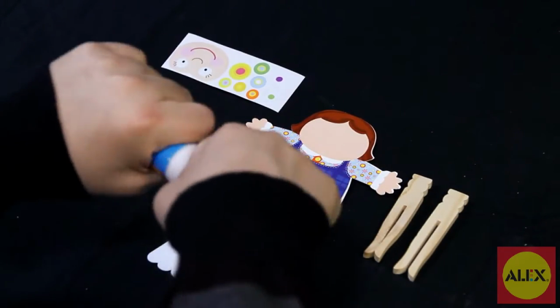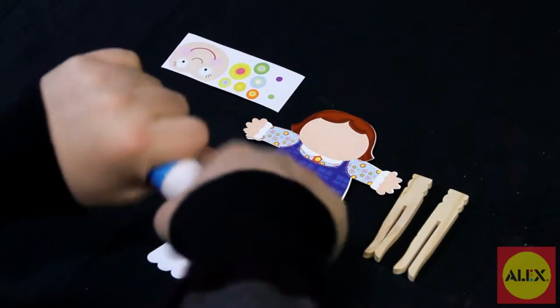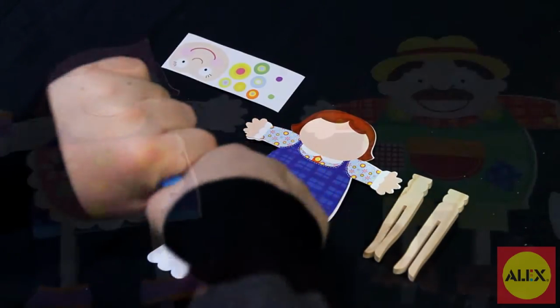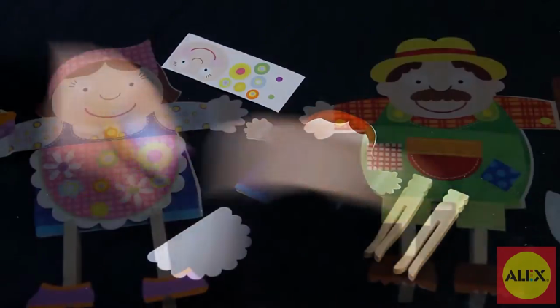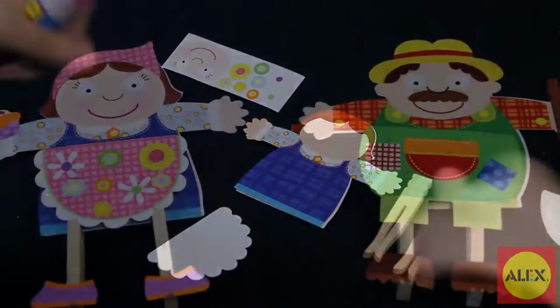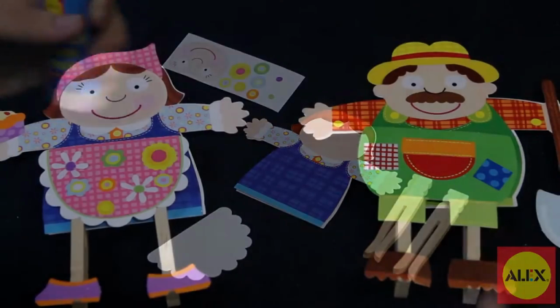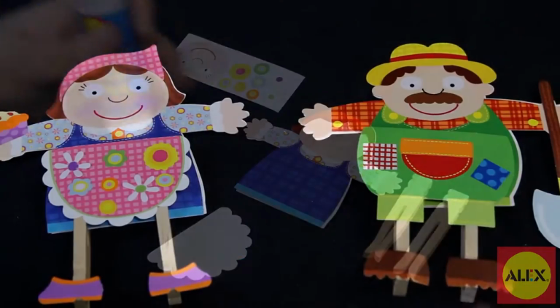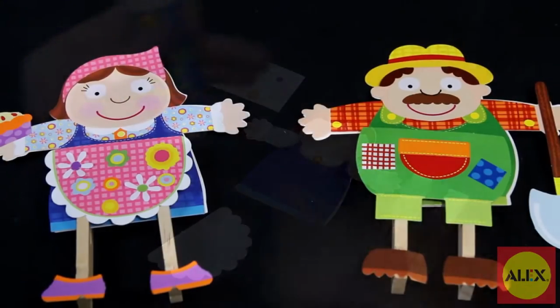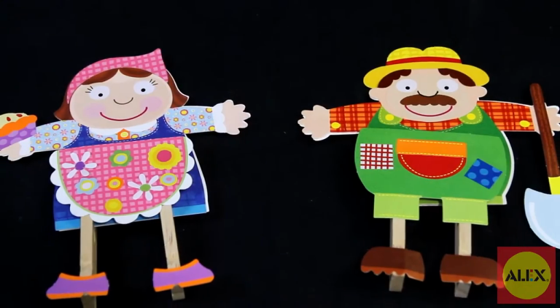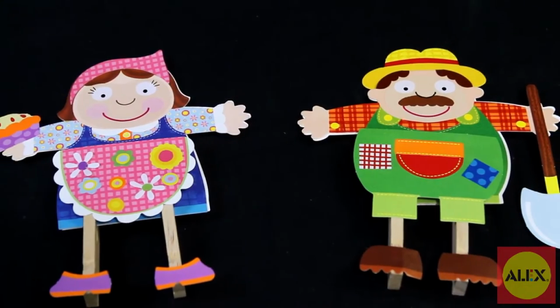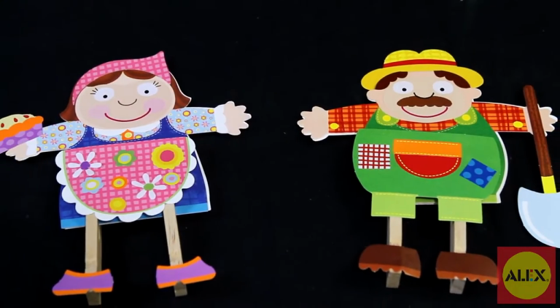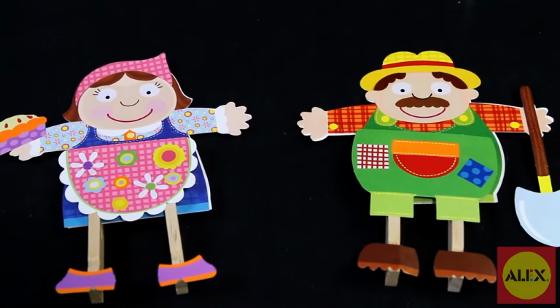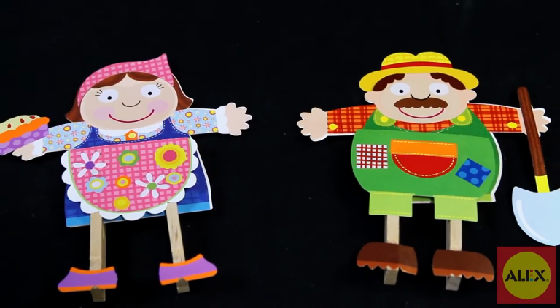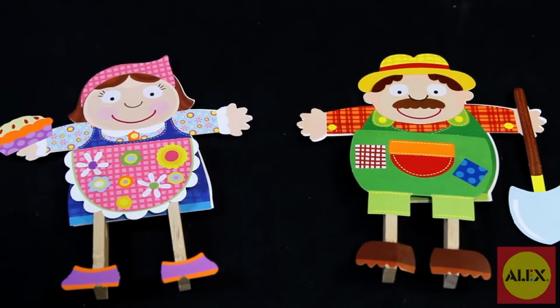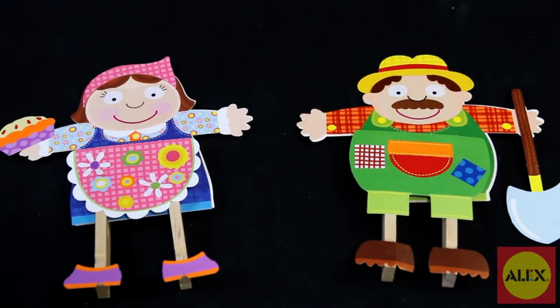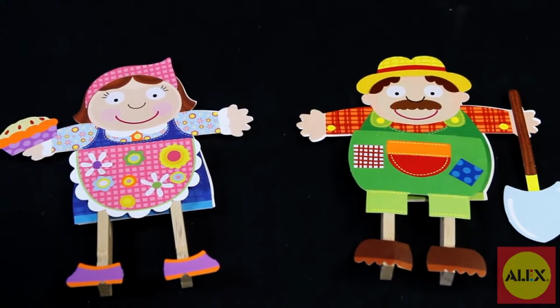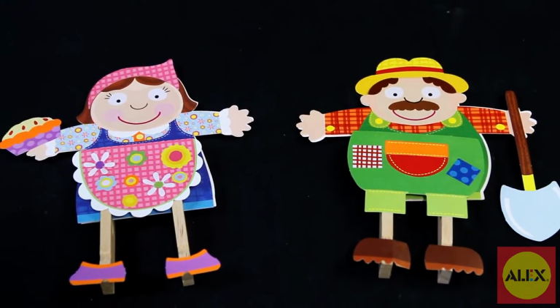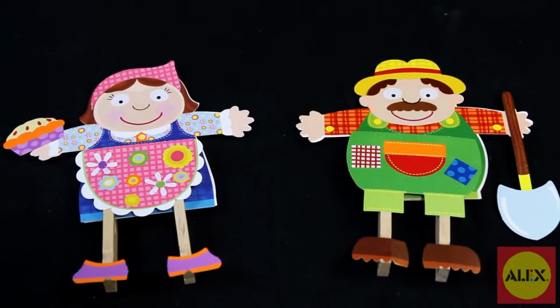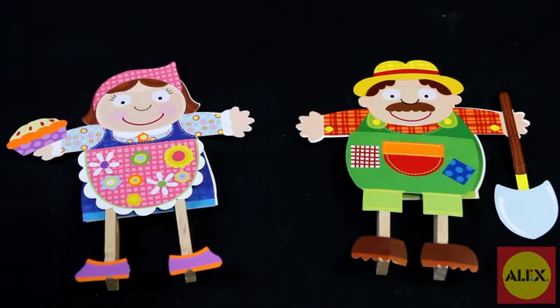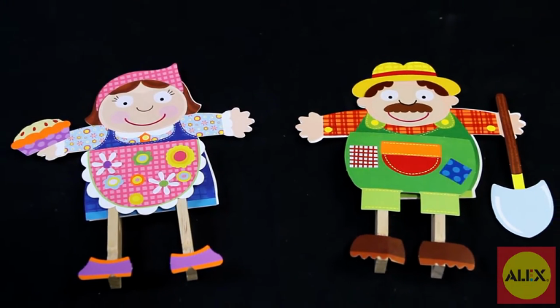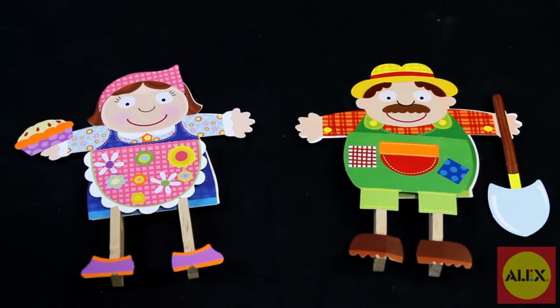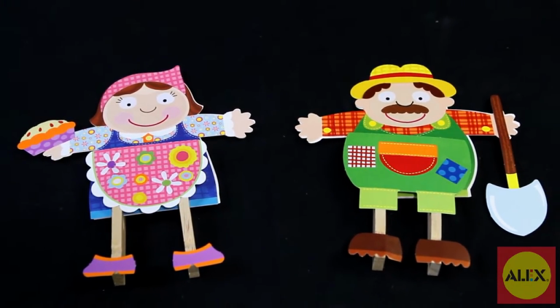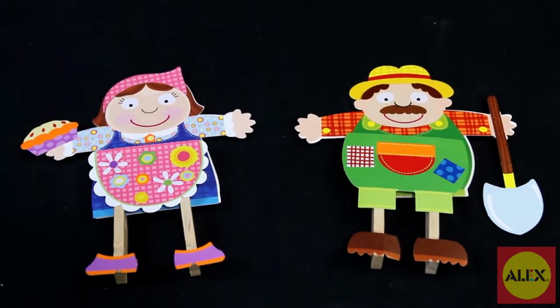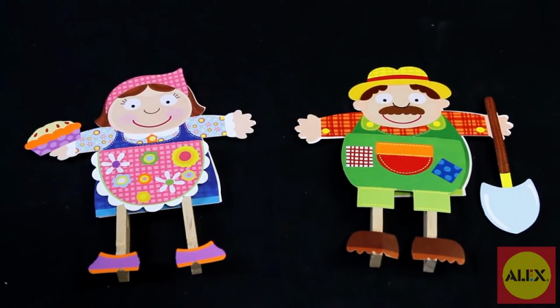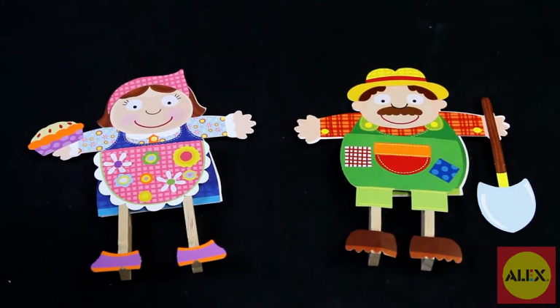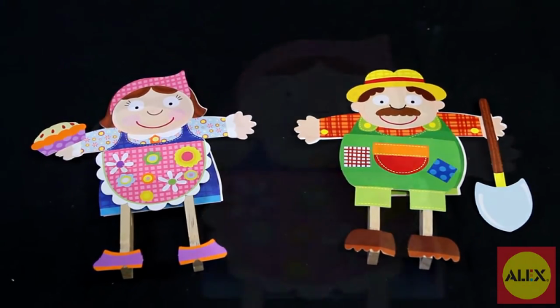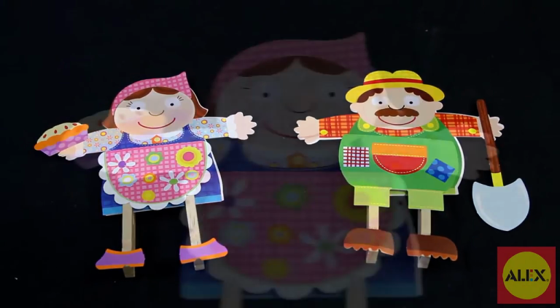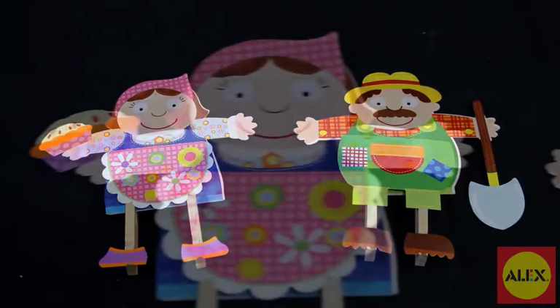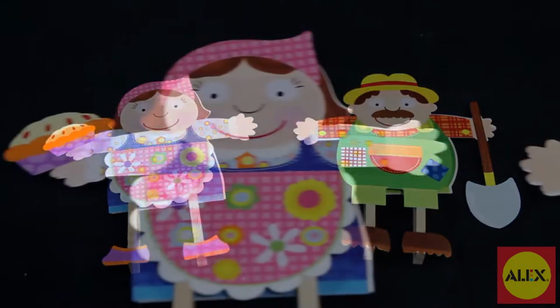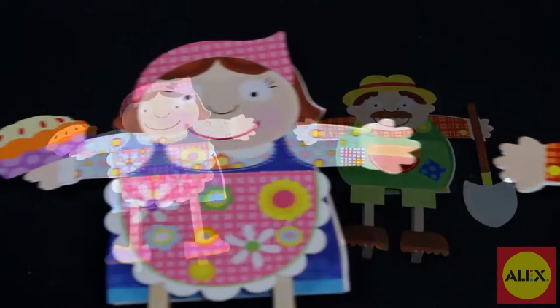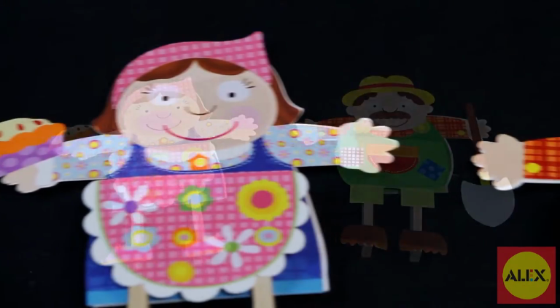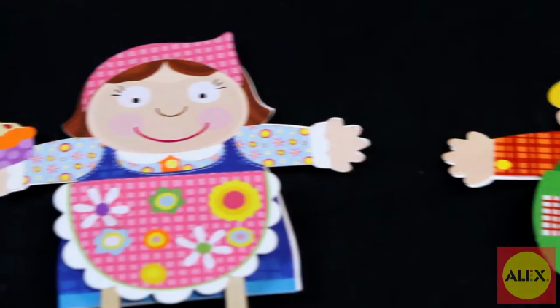Make the friendly farmer and his wife, then animals like the happy cow and fluffy sheep.